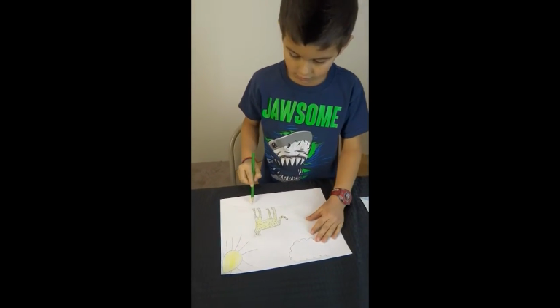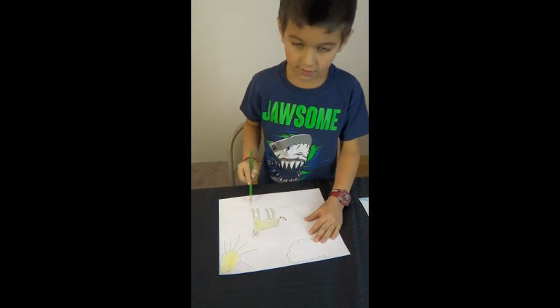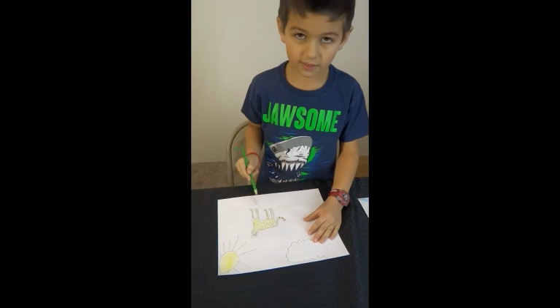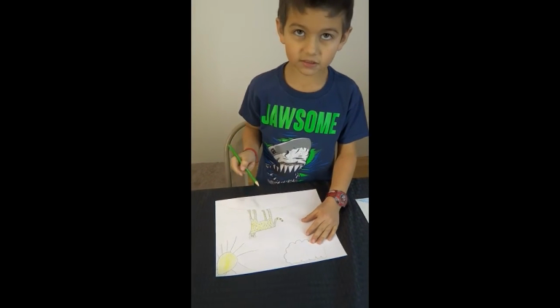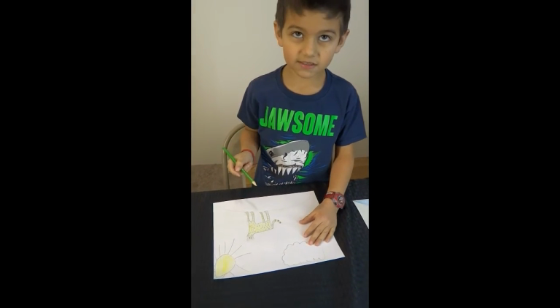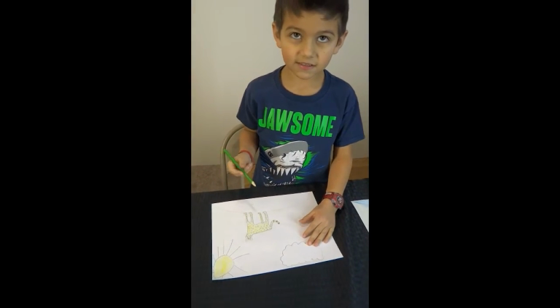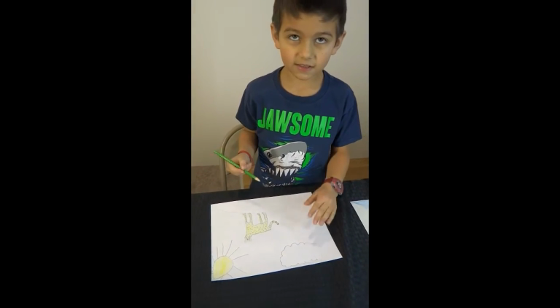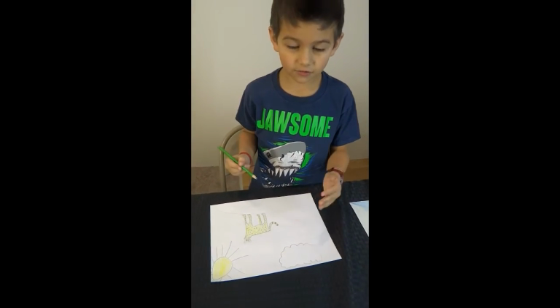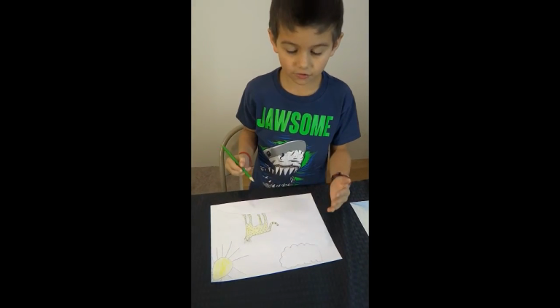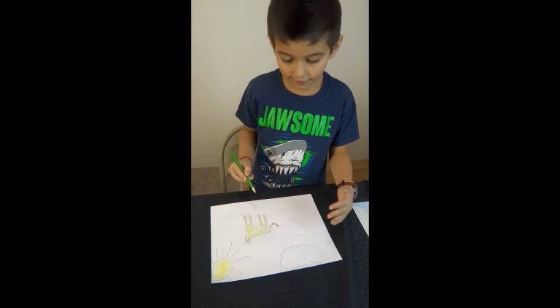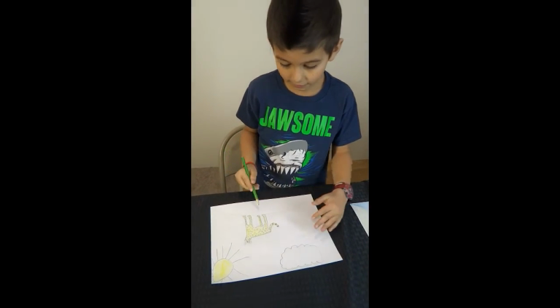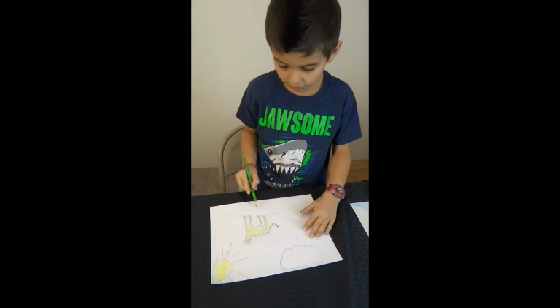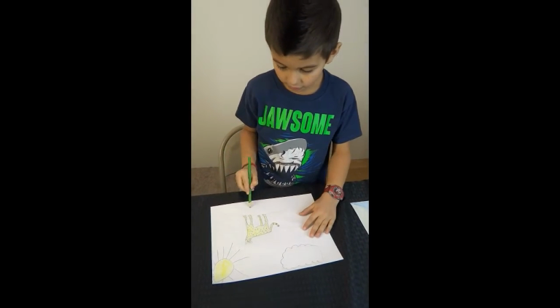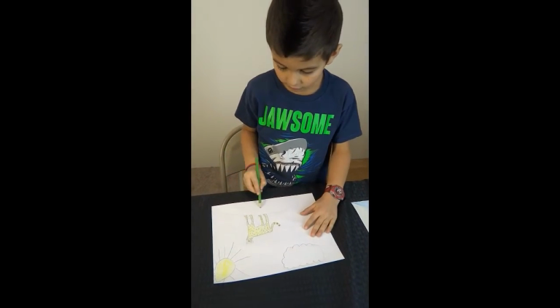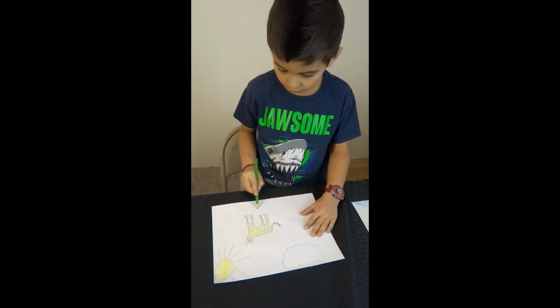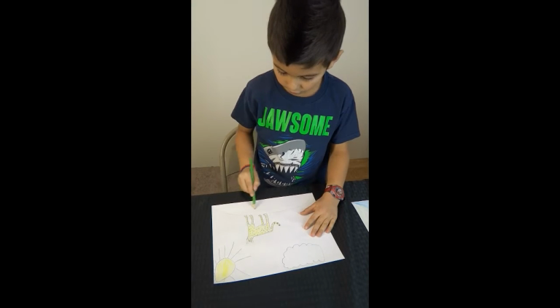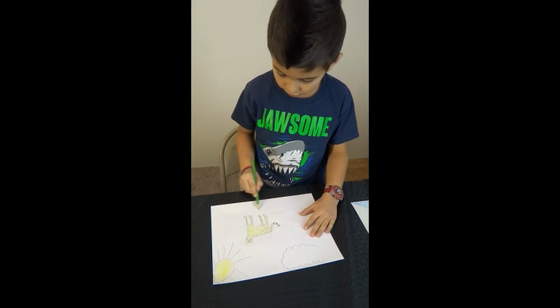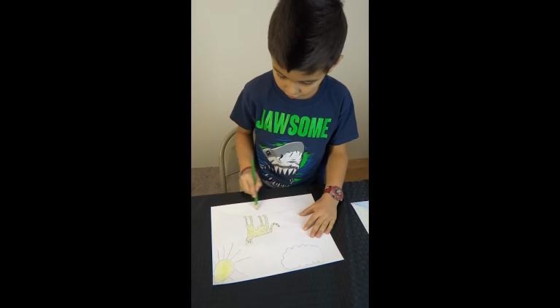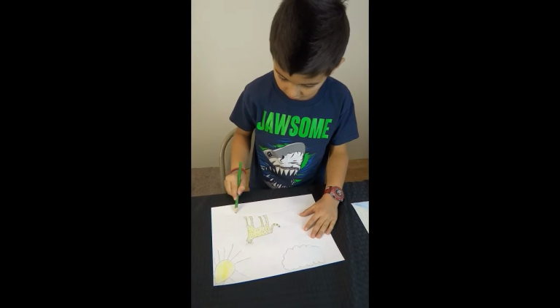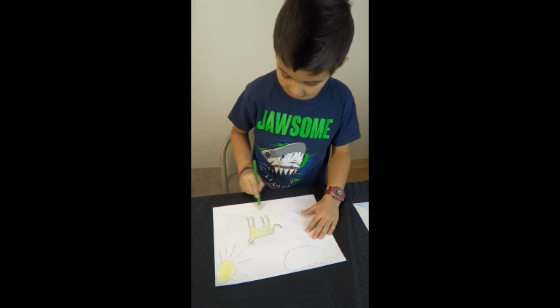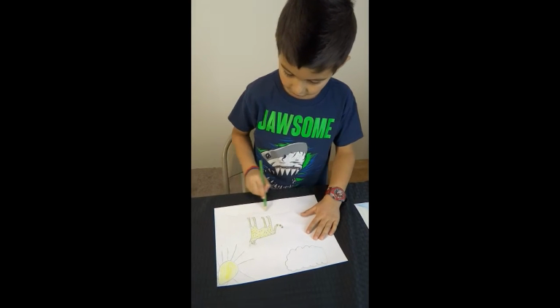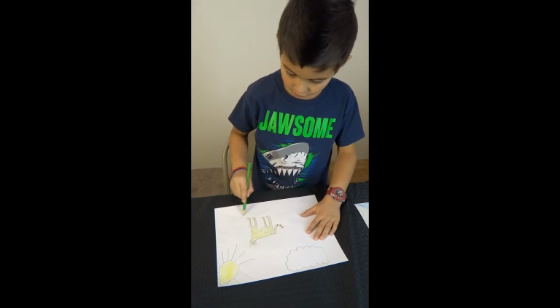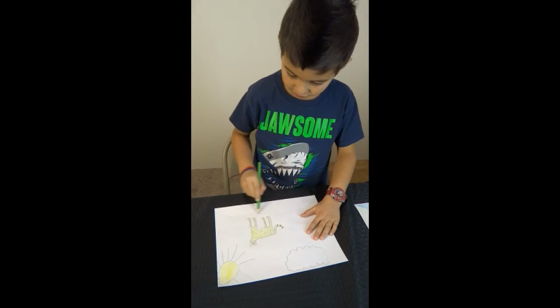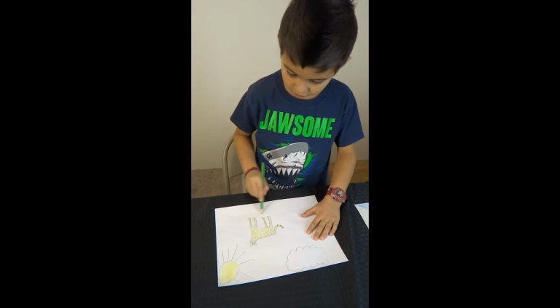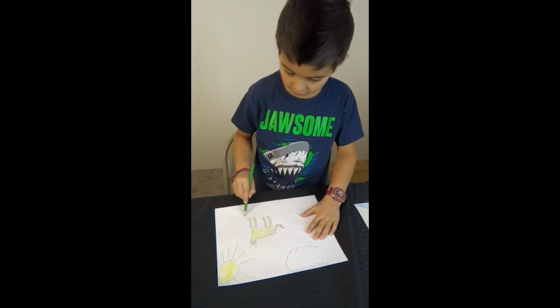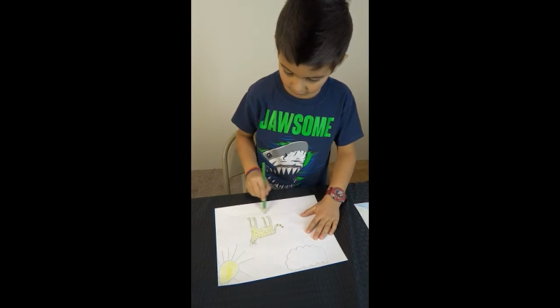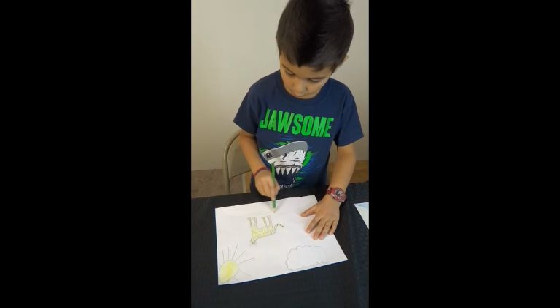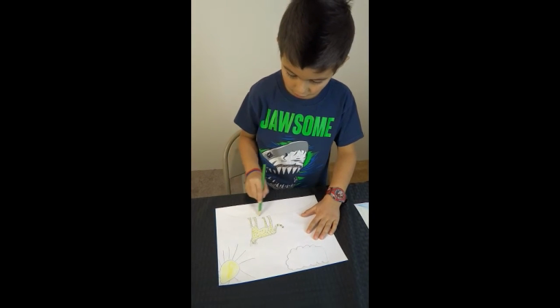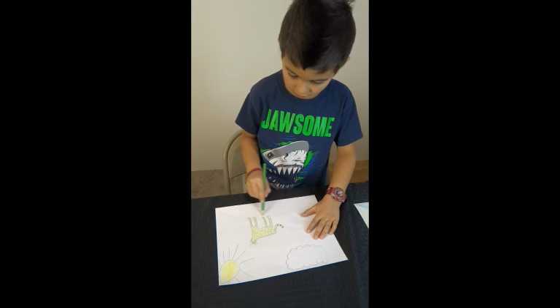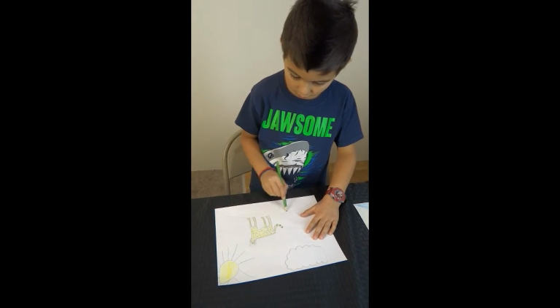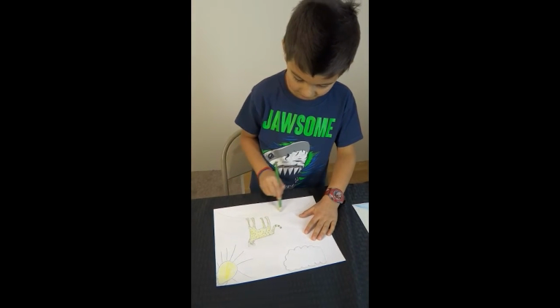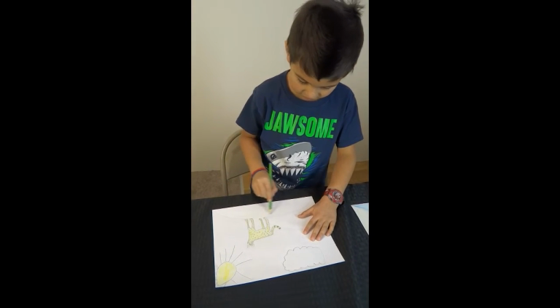I just need to tell you that when you're drawing, you're just drawing in one direction.